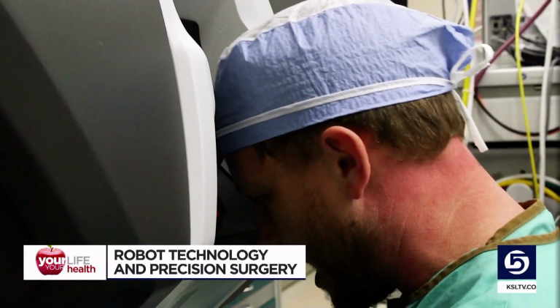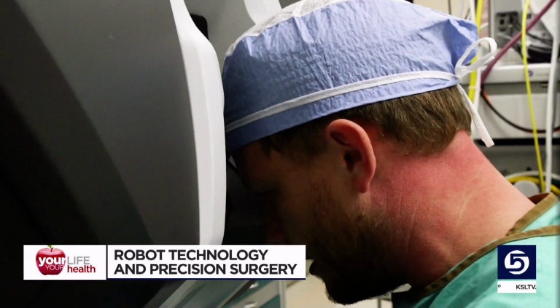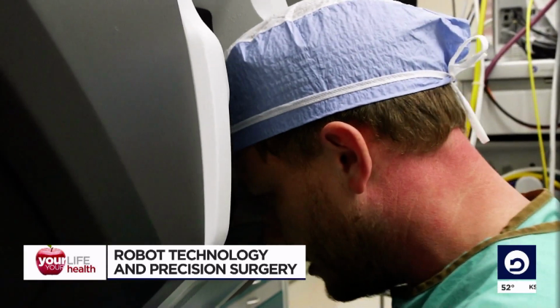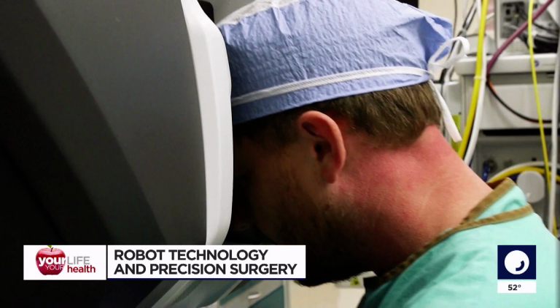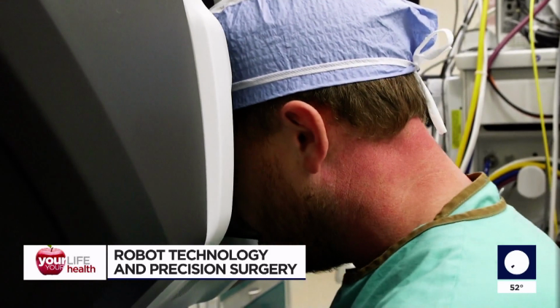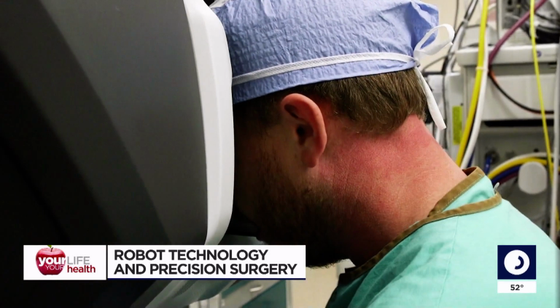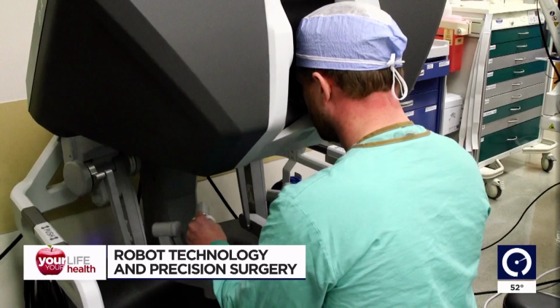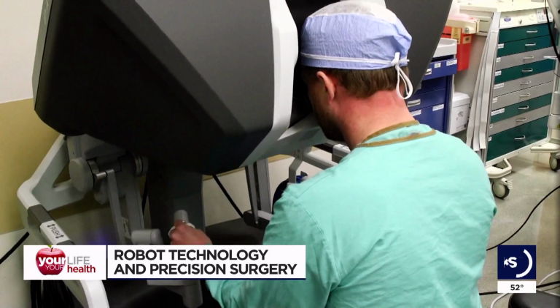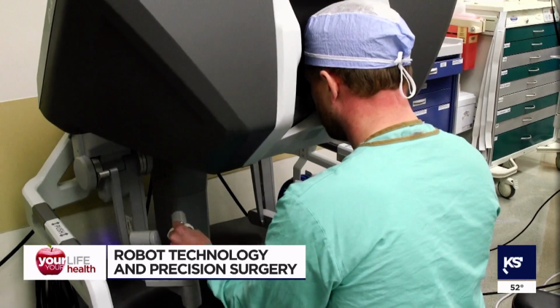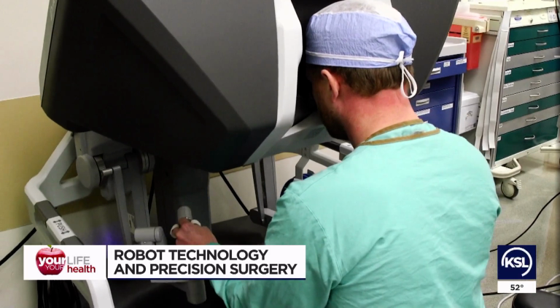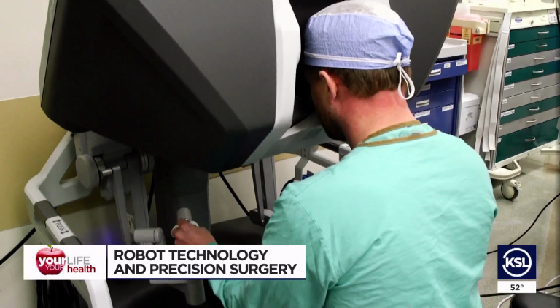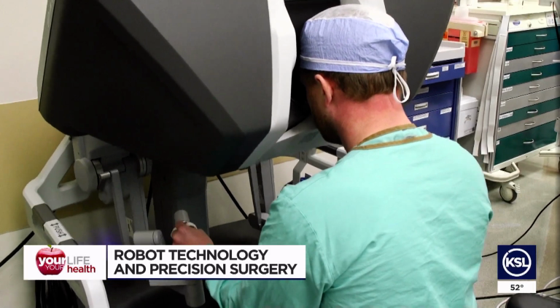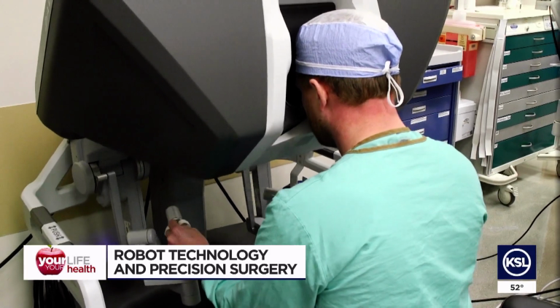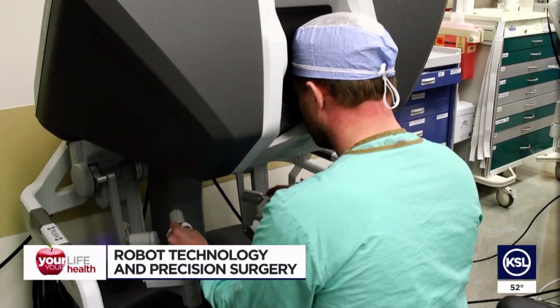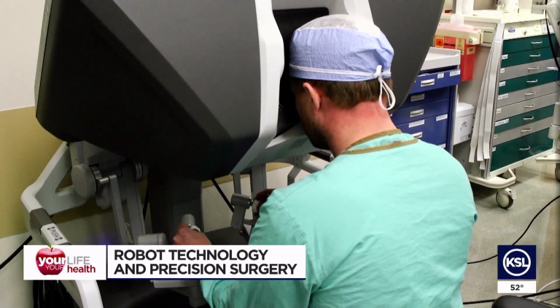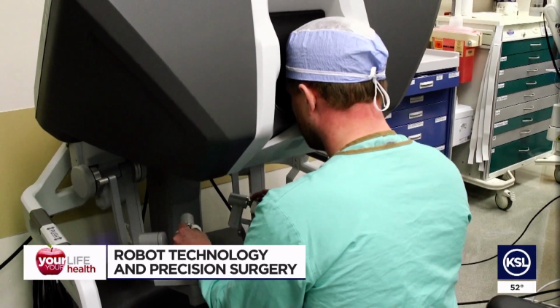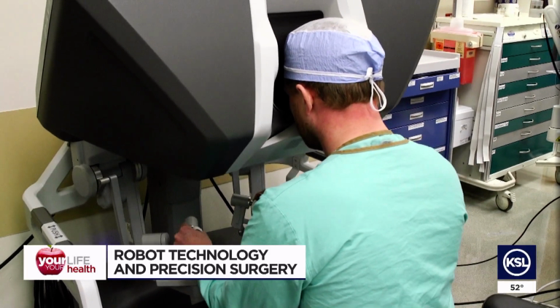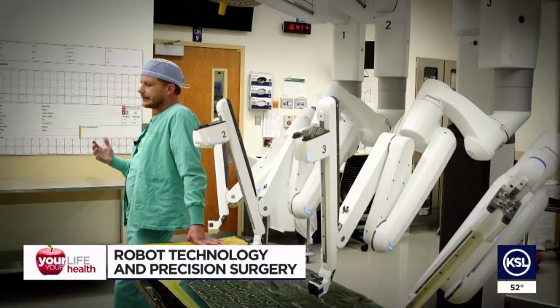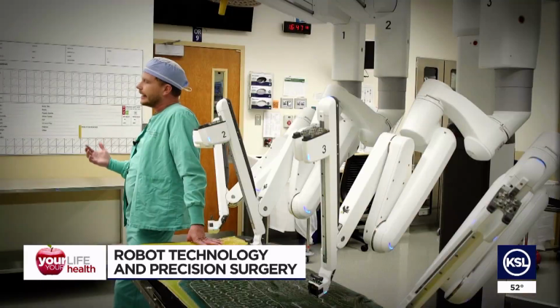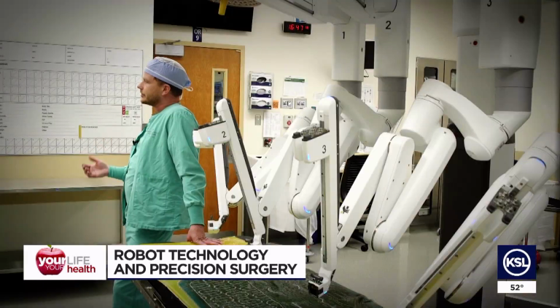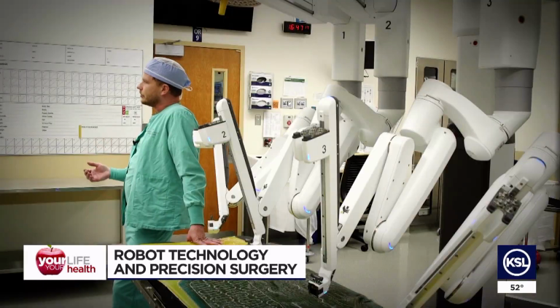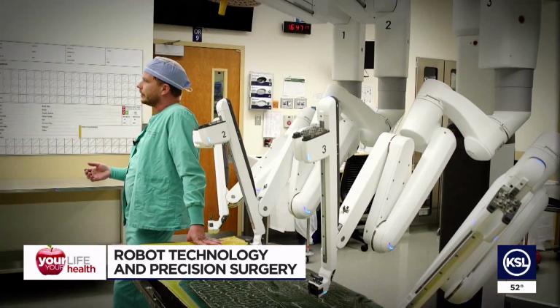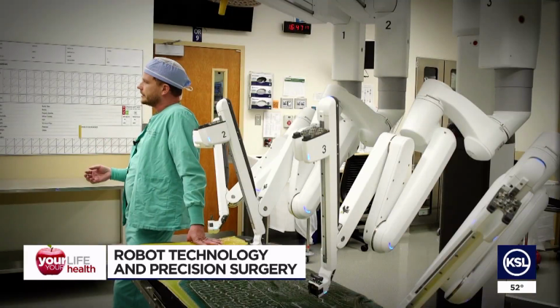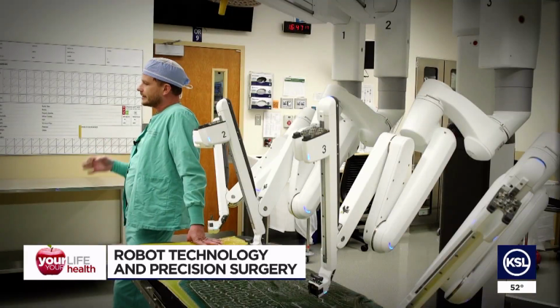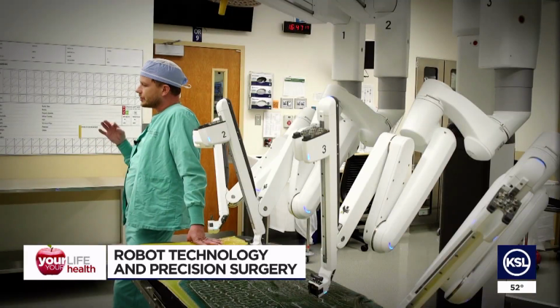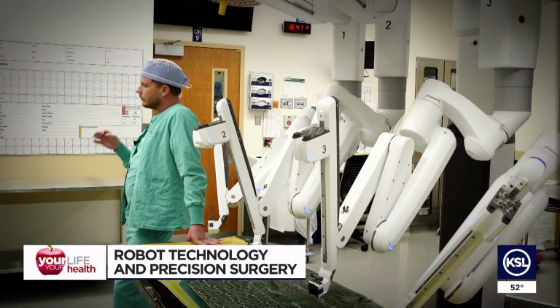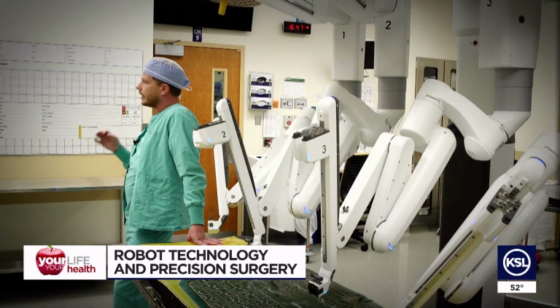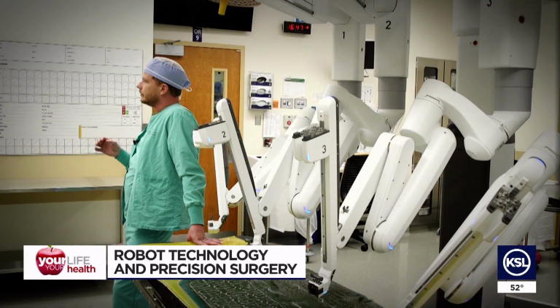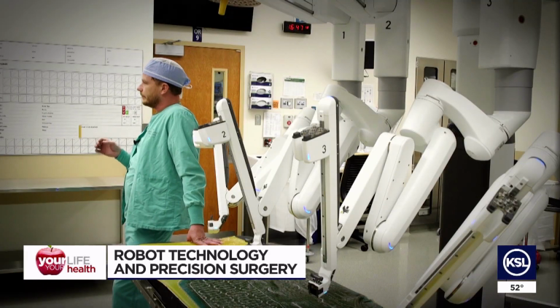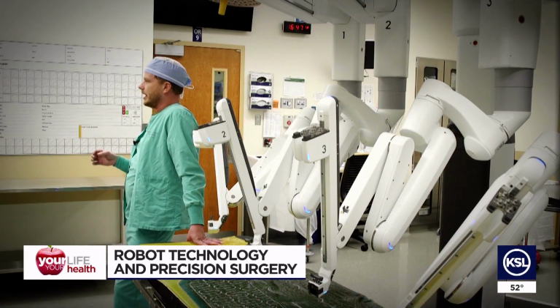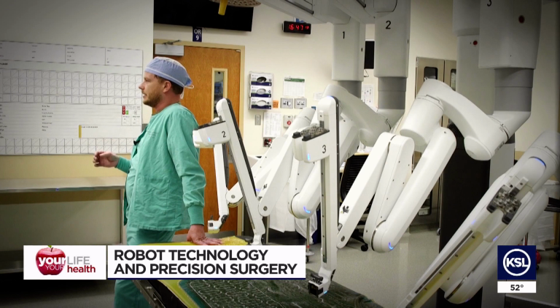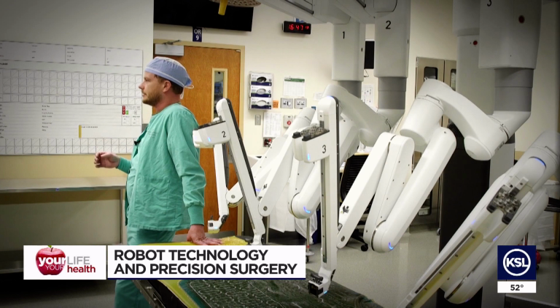This da Vinci robot is just a tool — Dr. Brian Cook's hands. At the end of the day, it's a tool and it's an extension of what I'm doing with my hands.